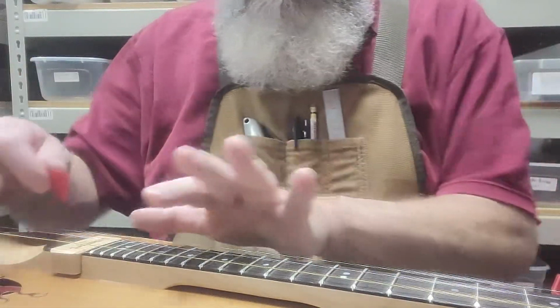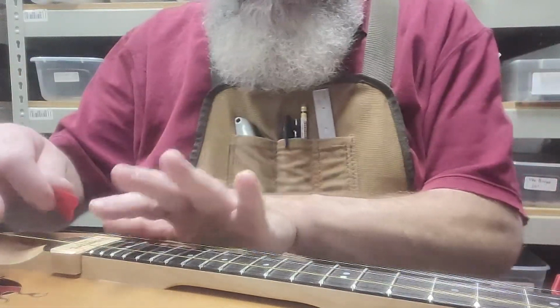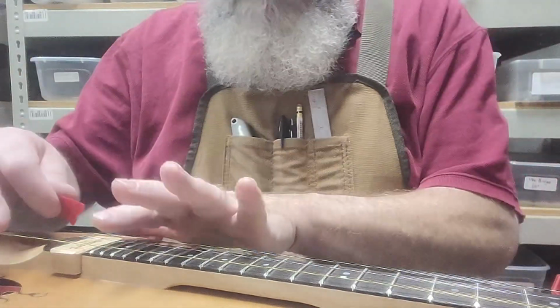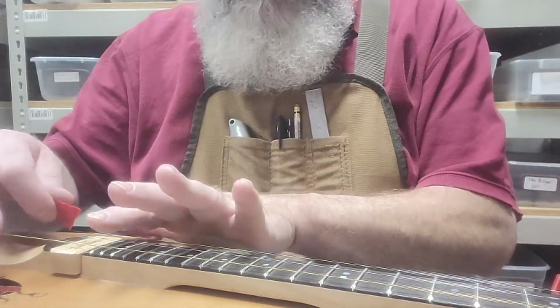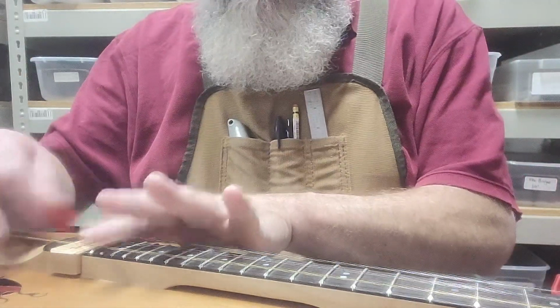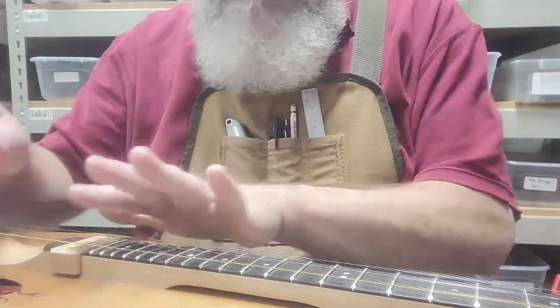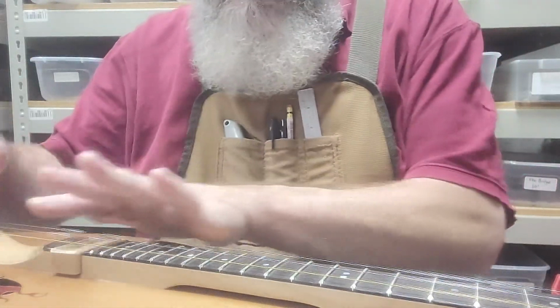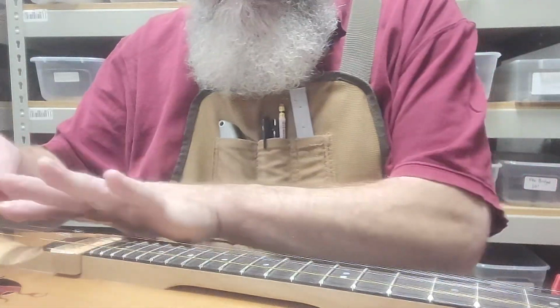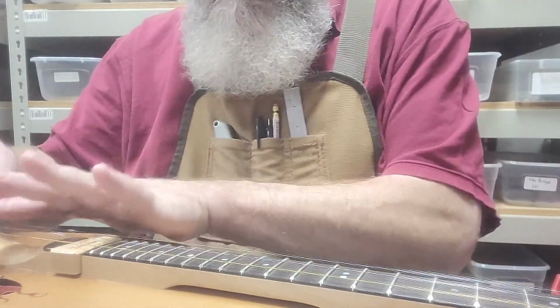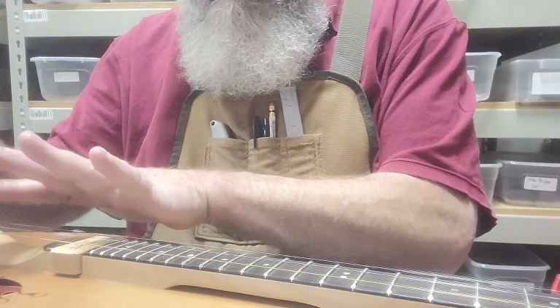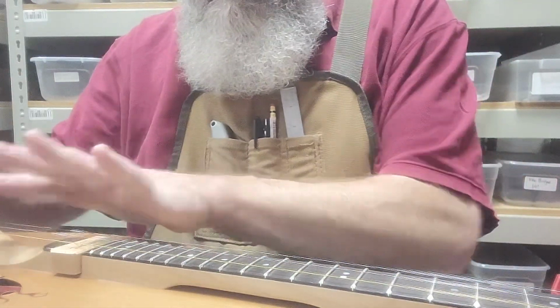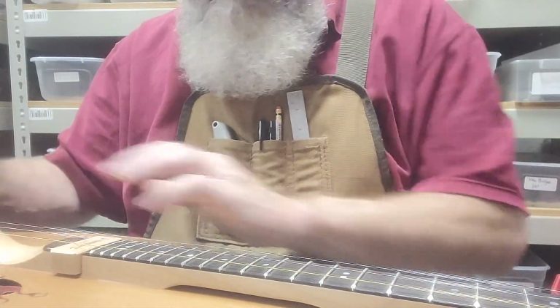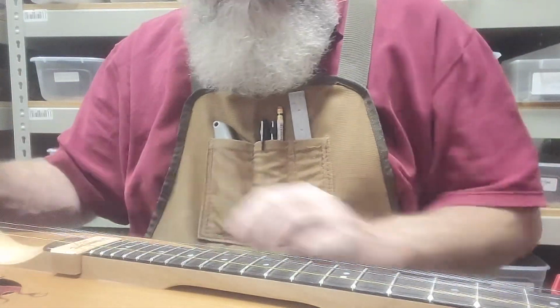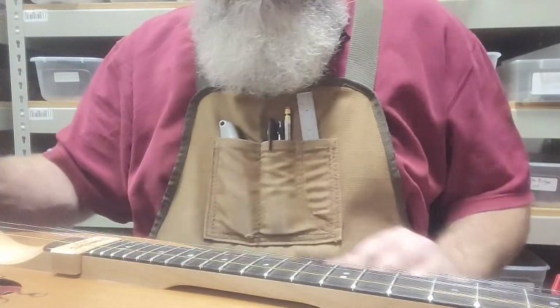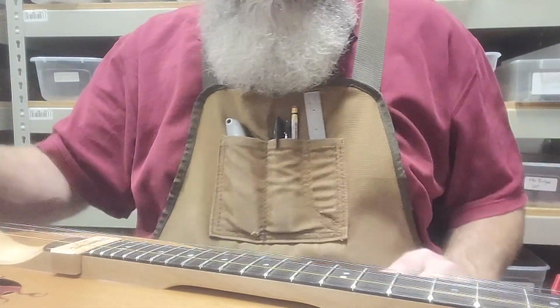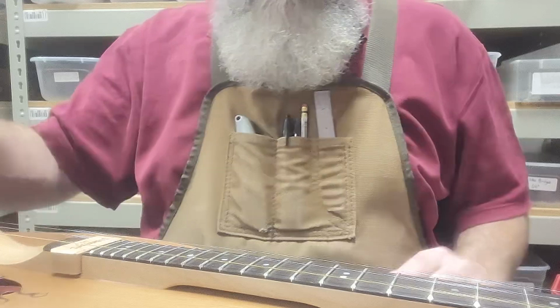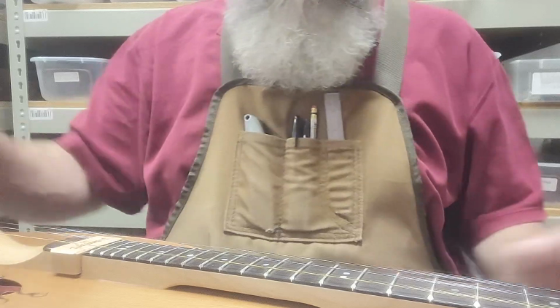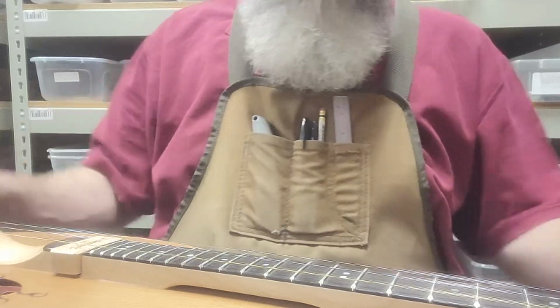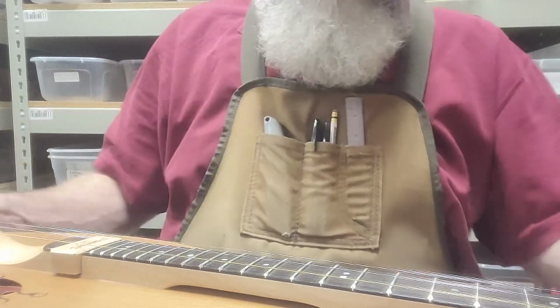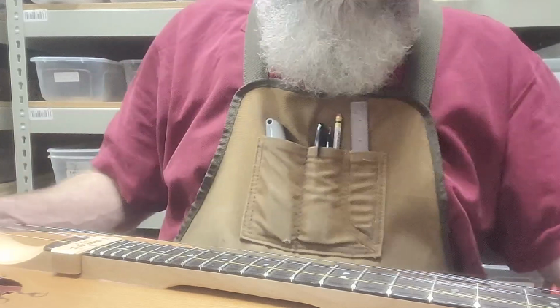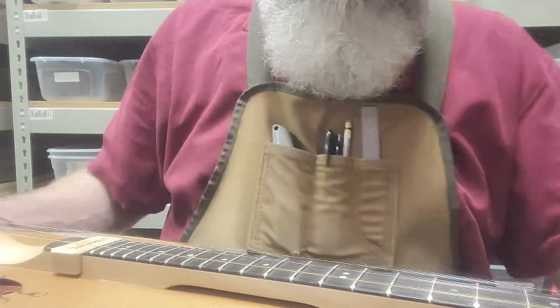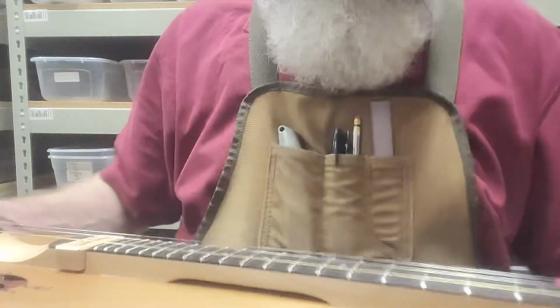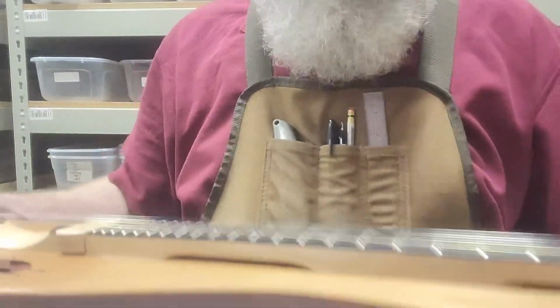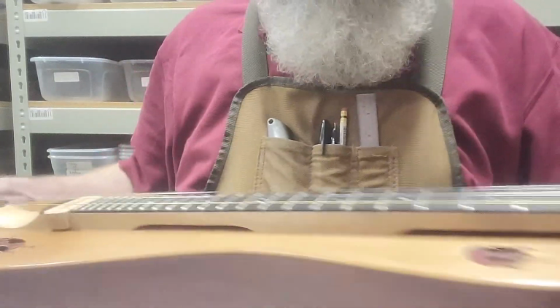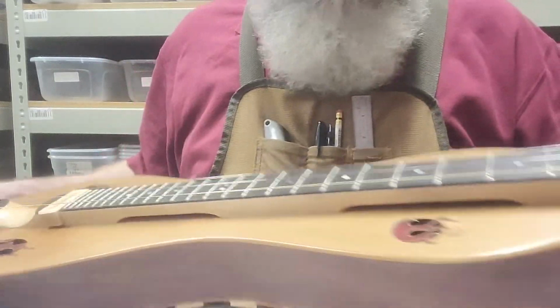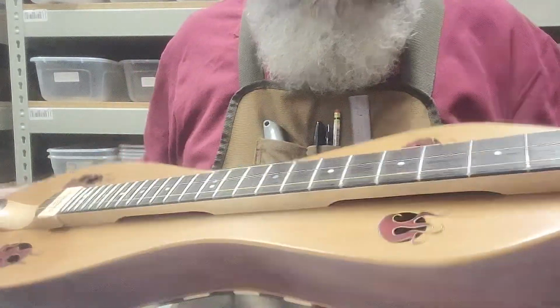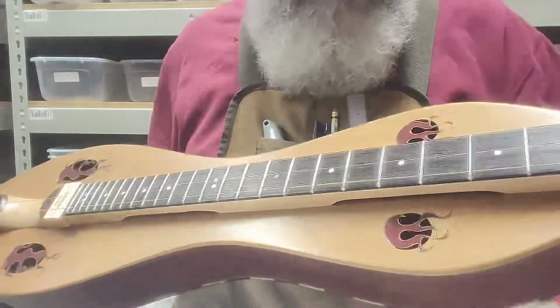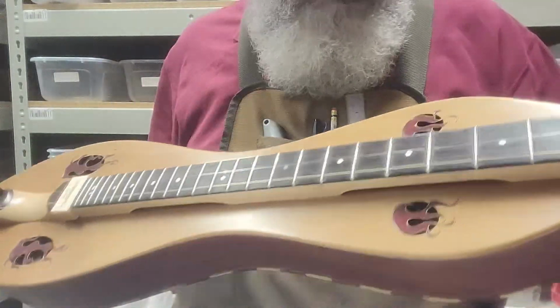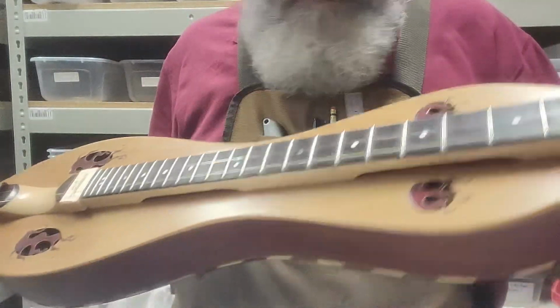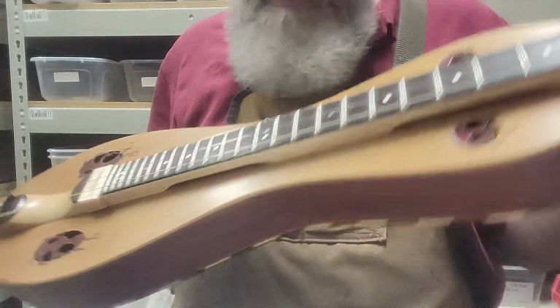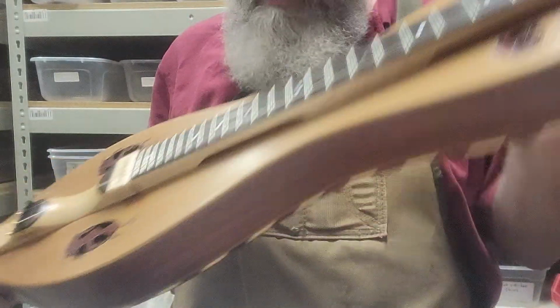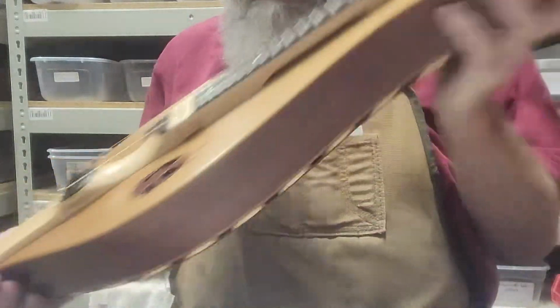I'll show you all the harmonics. Kind of cool — it came out real nice.